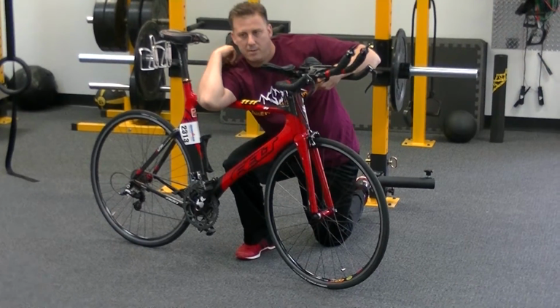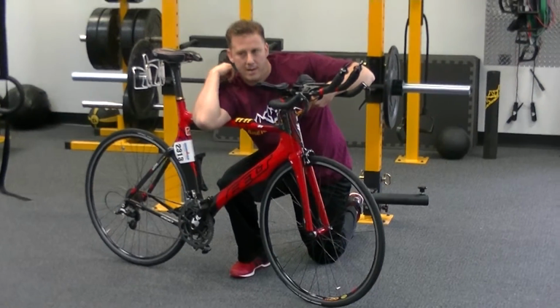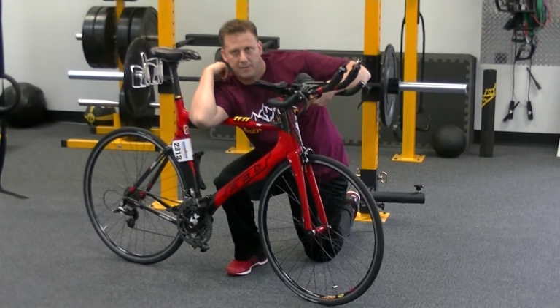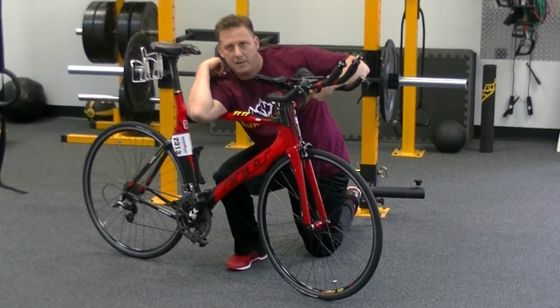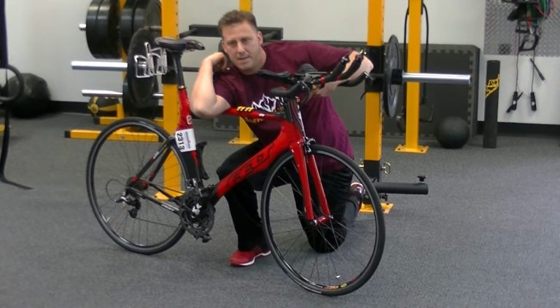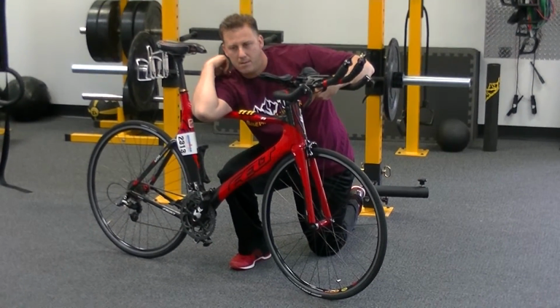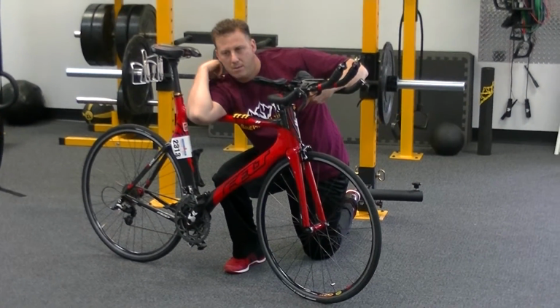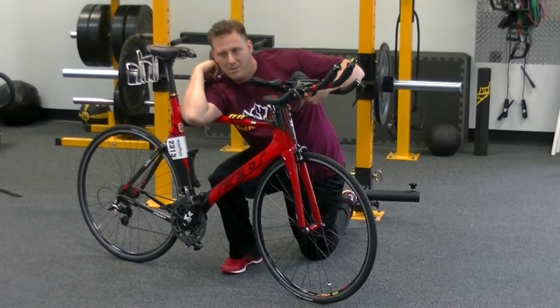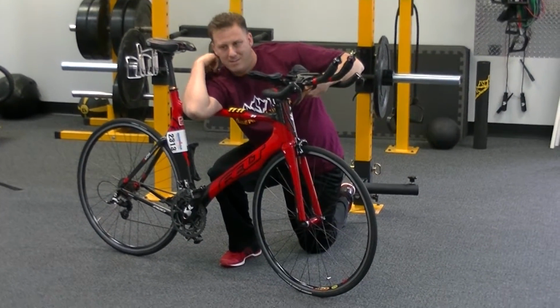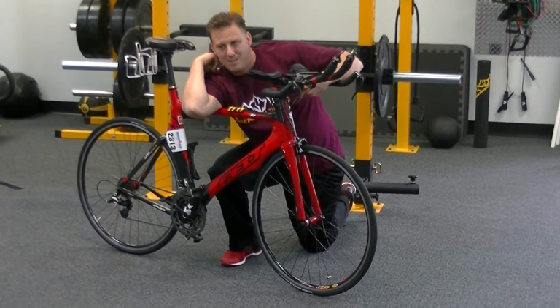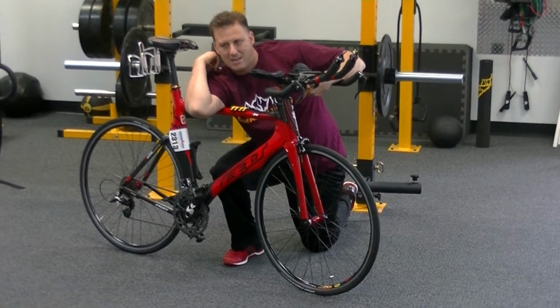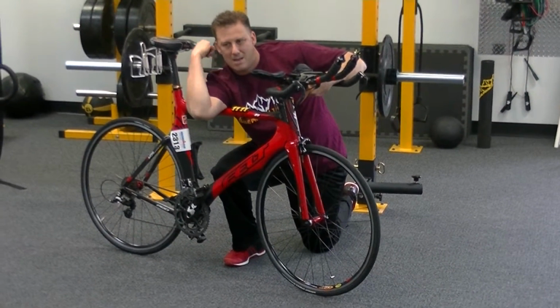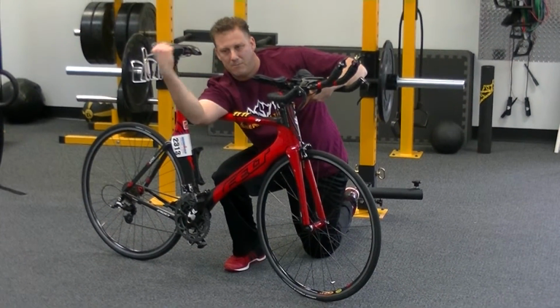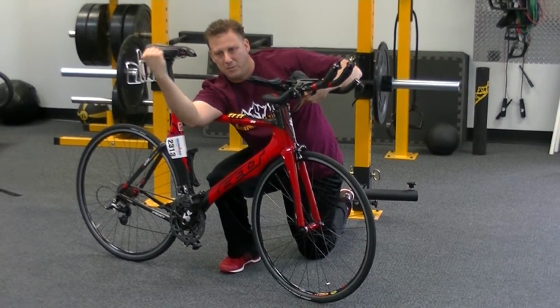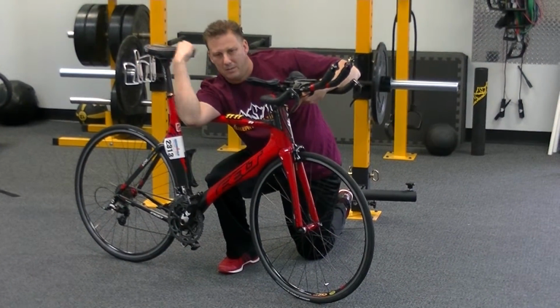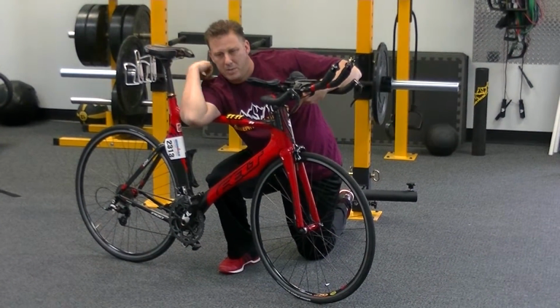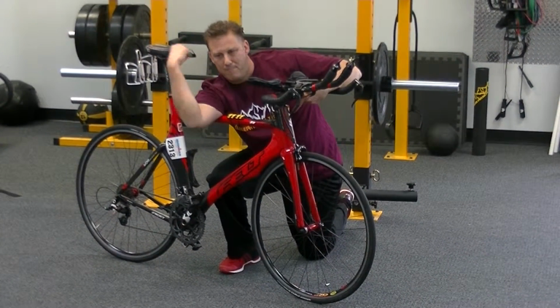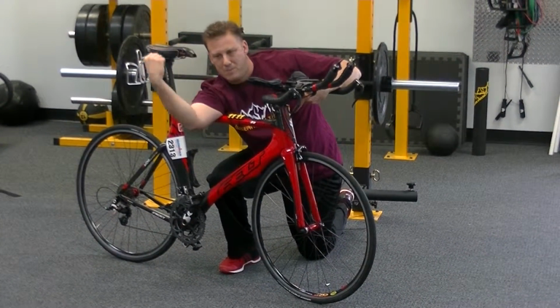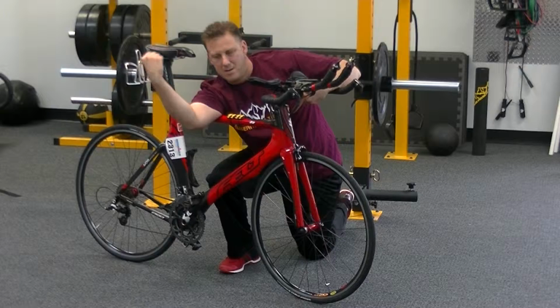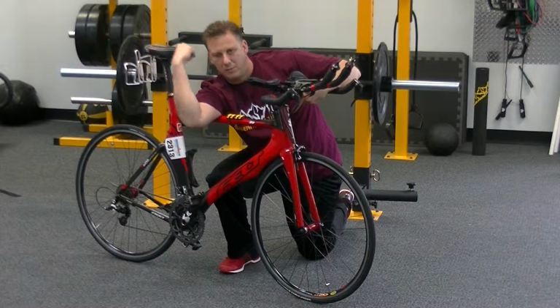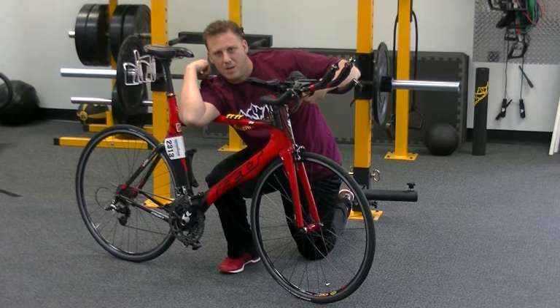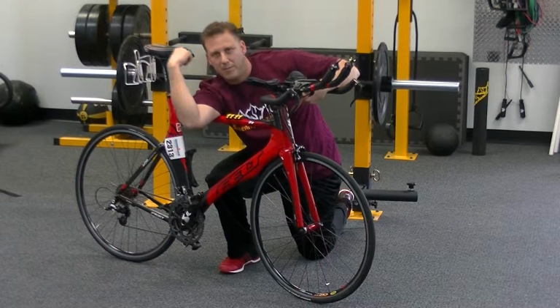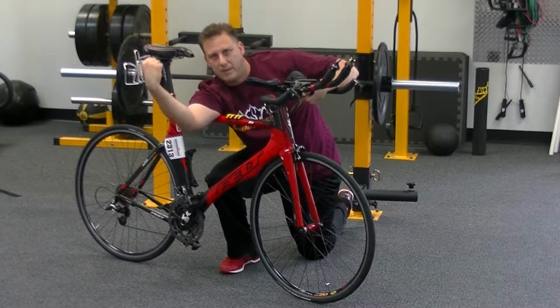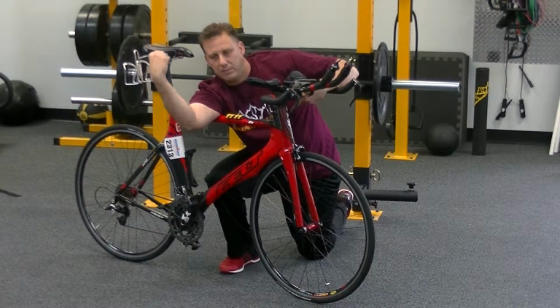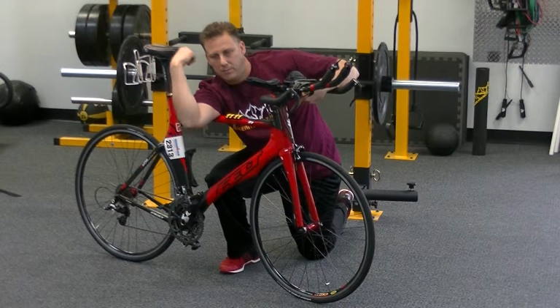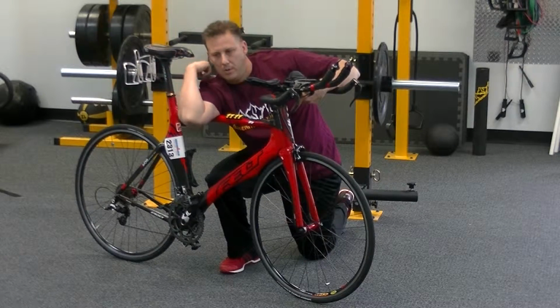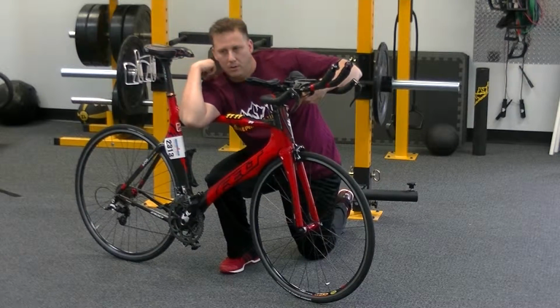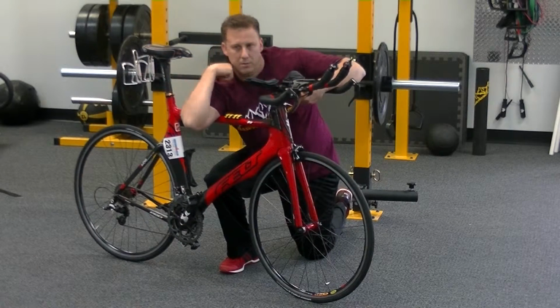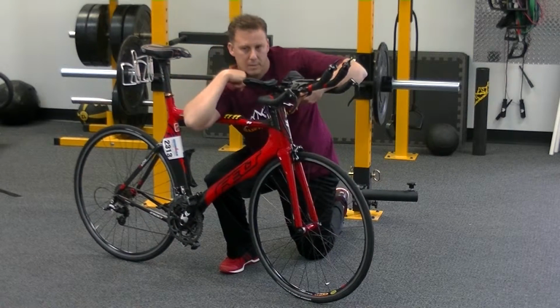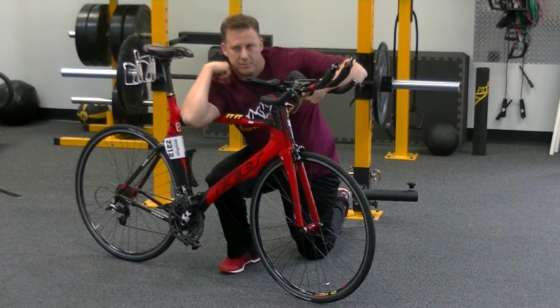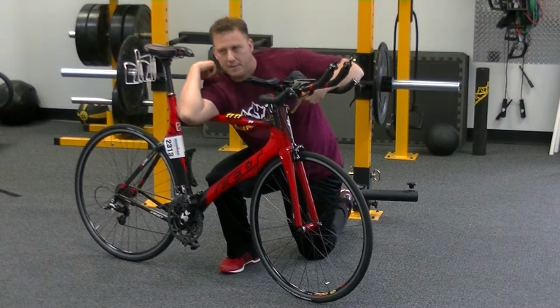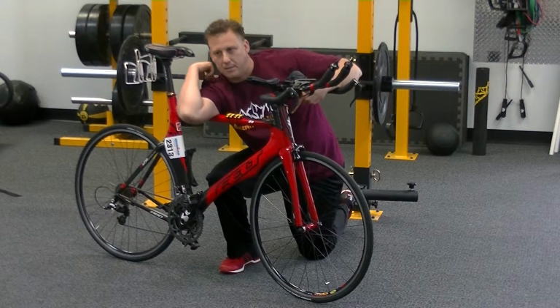If you find a hot spot, stay there, tack it down, floss it a little bit, just grind right through that tissue. Loosen up that tricep.